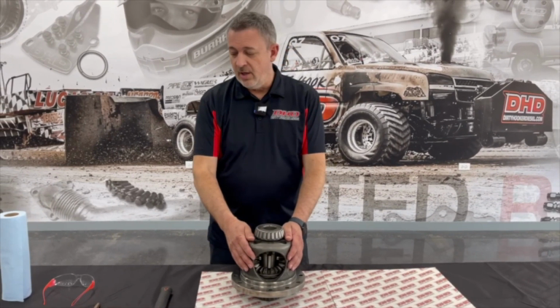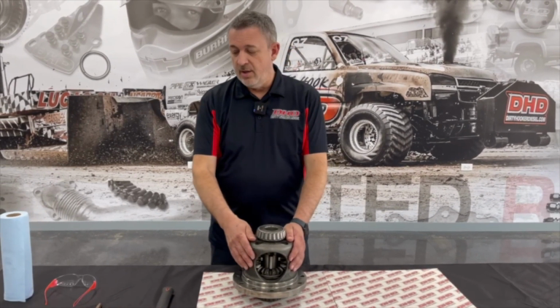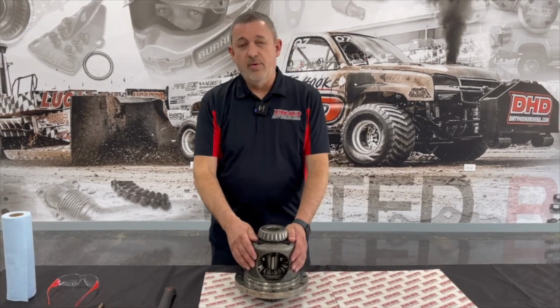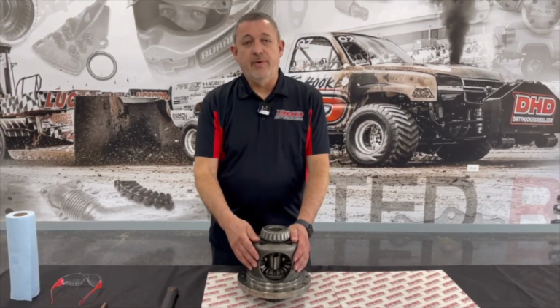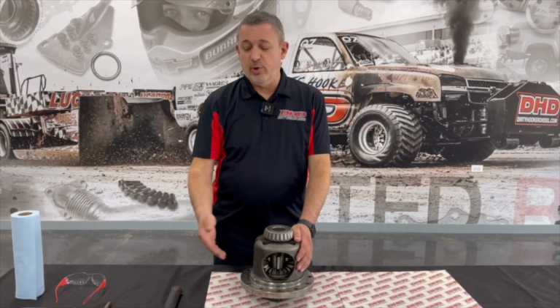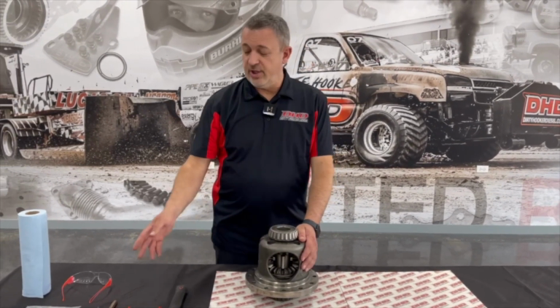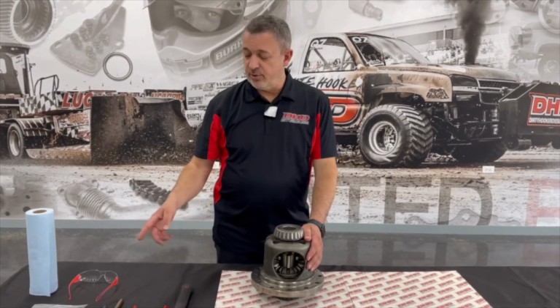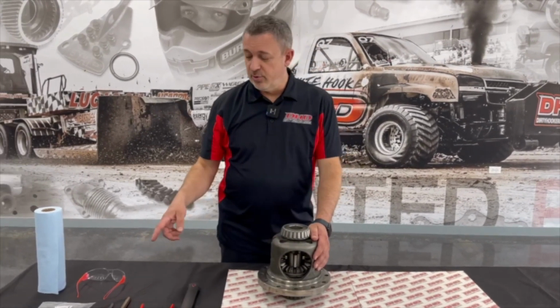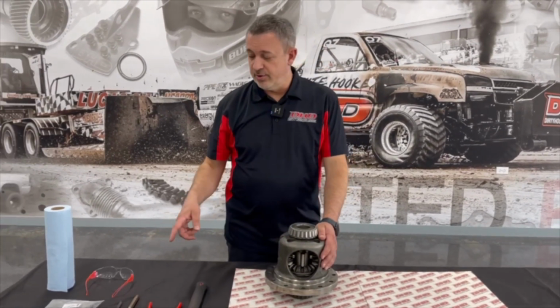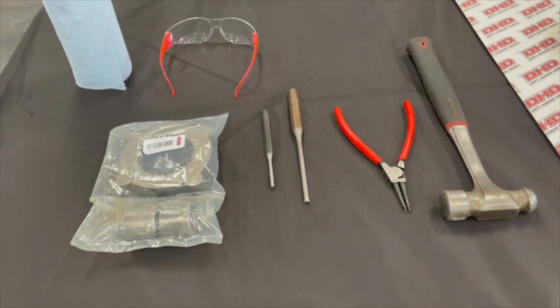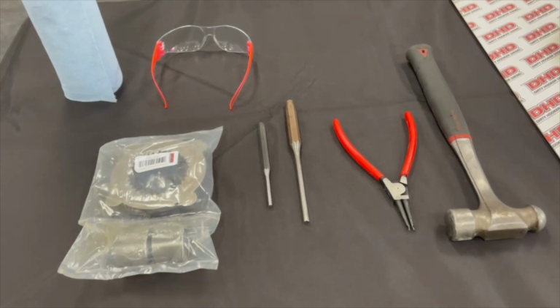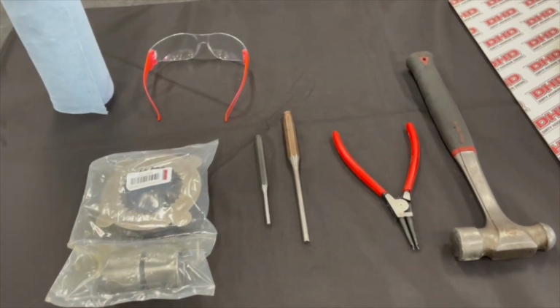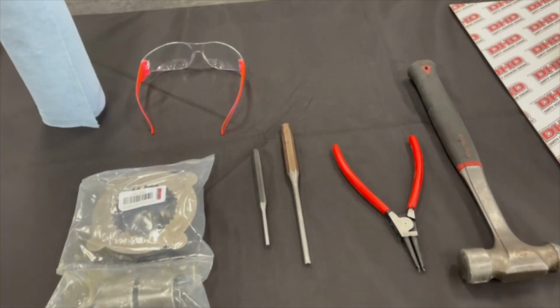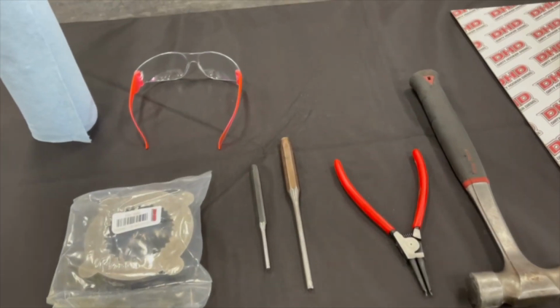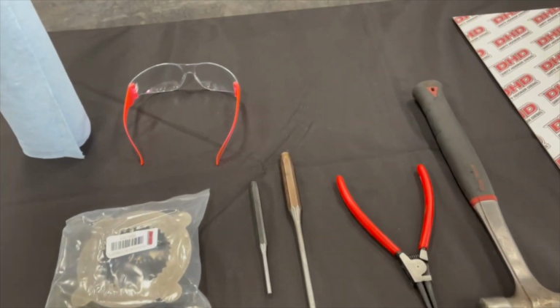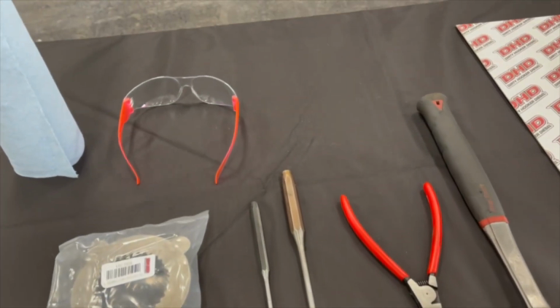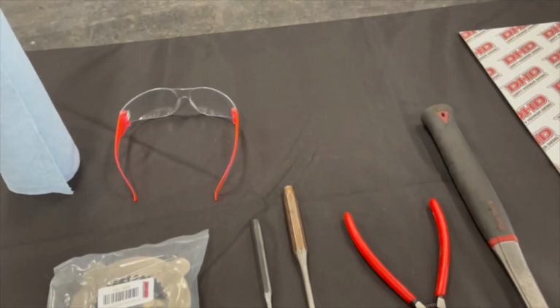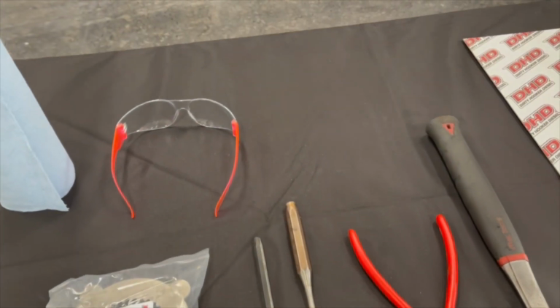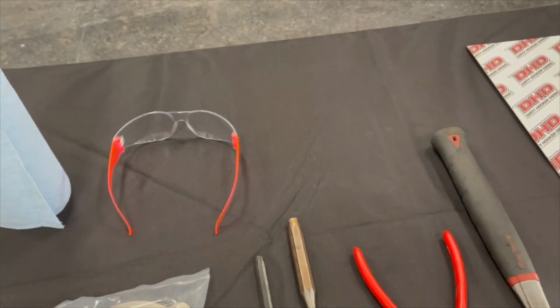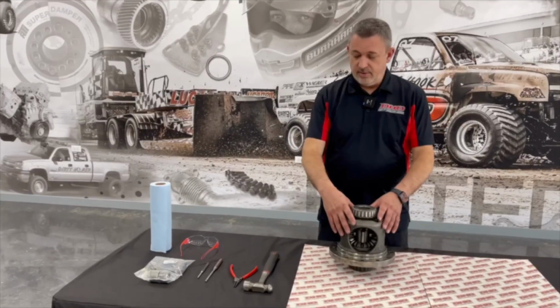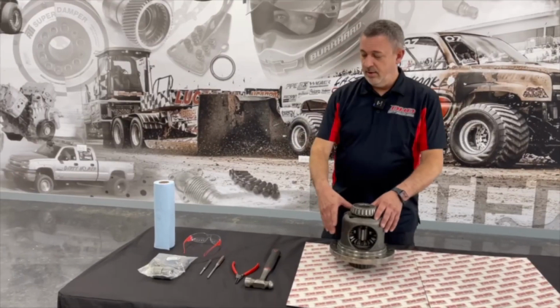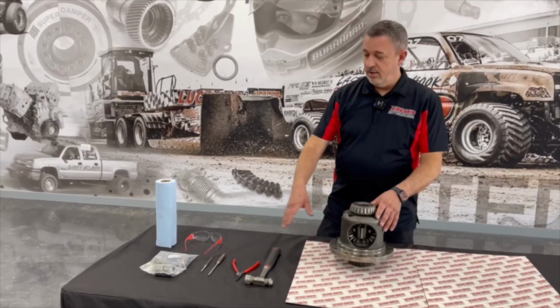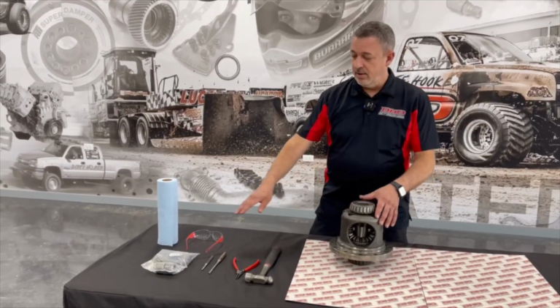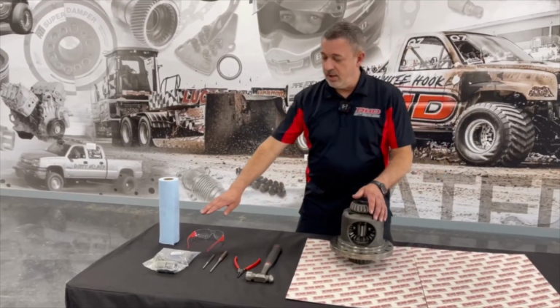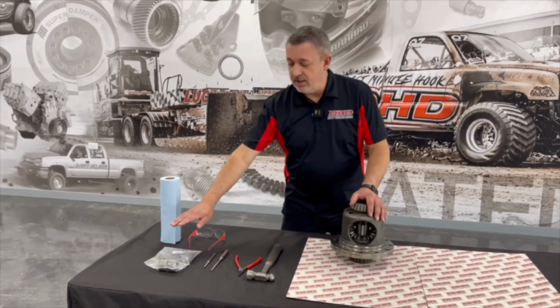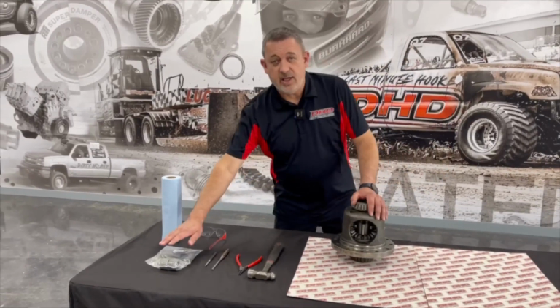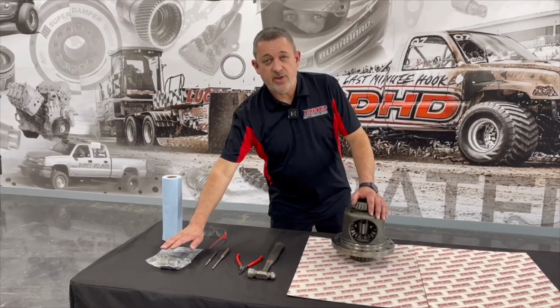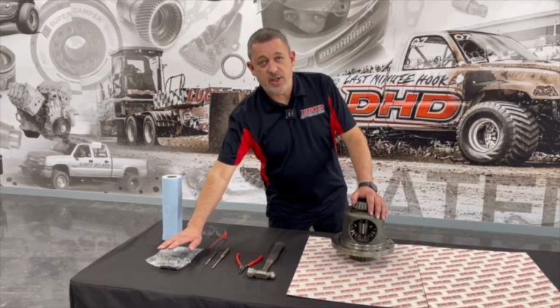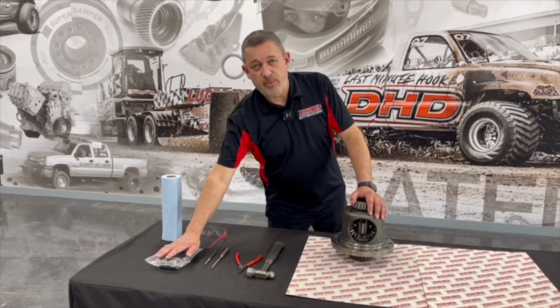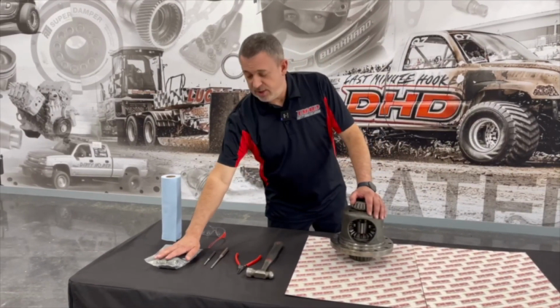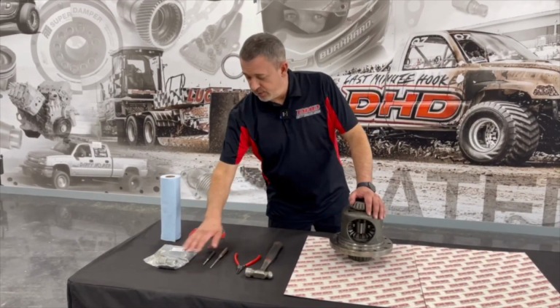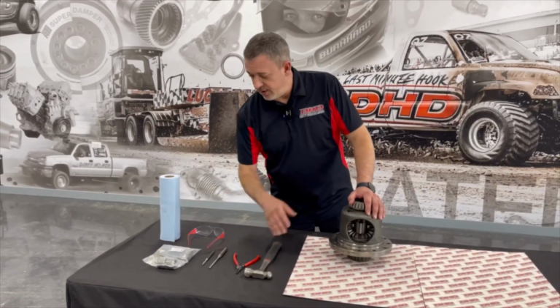We have a few essential tools: safety glasses, and a DHD mini spool kit.